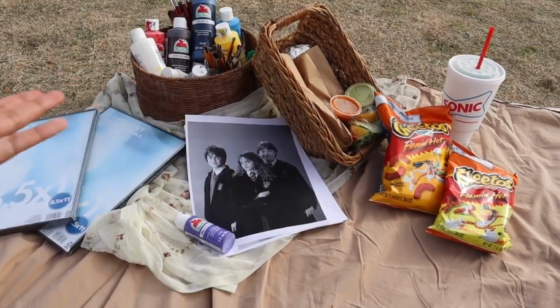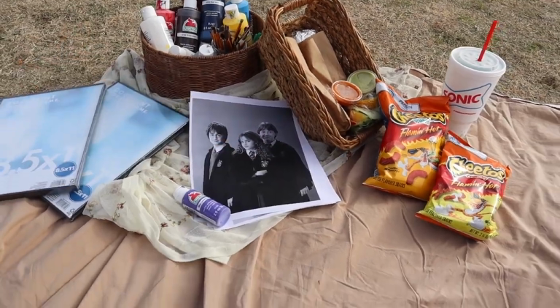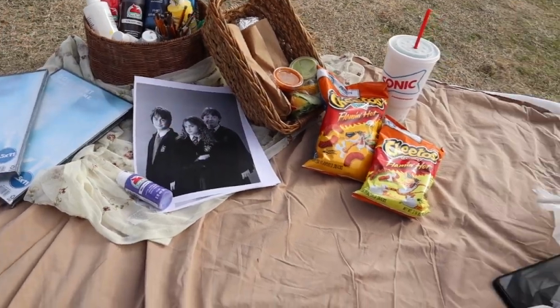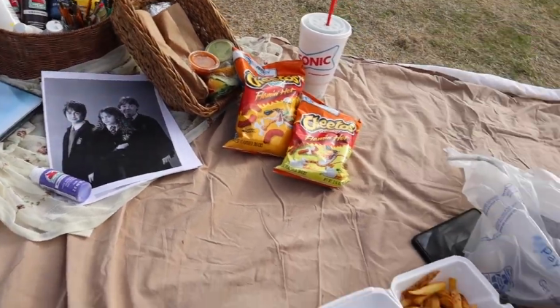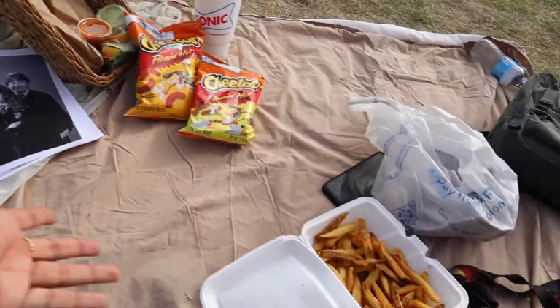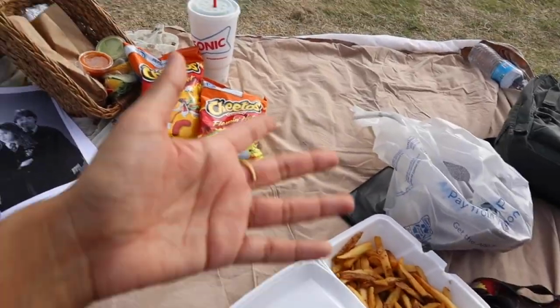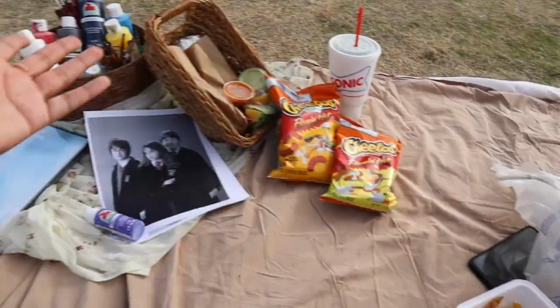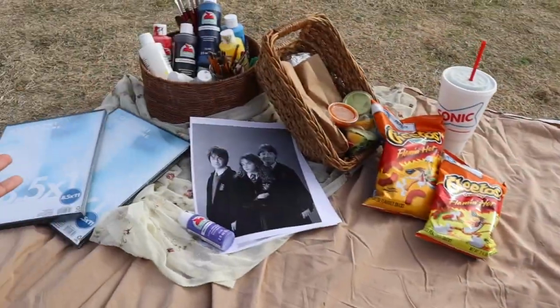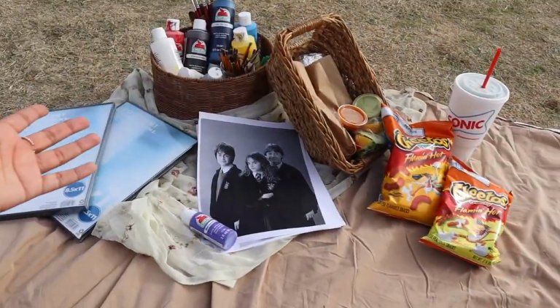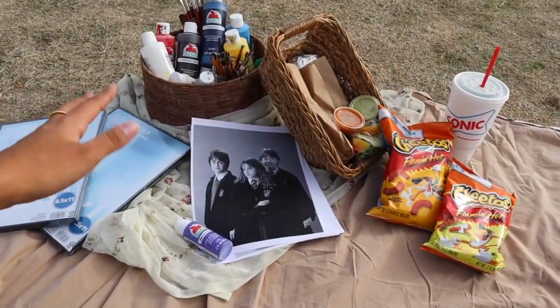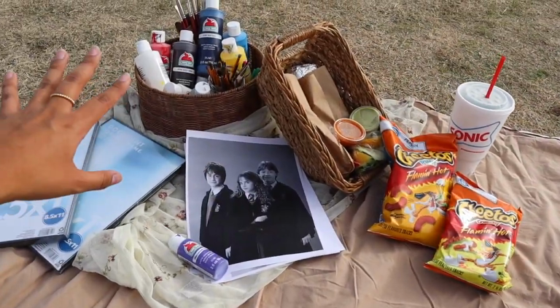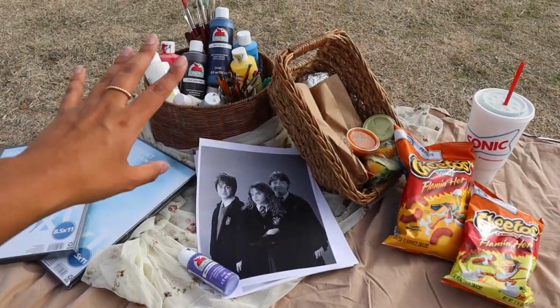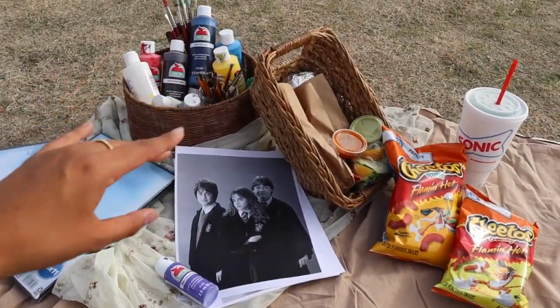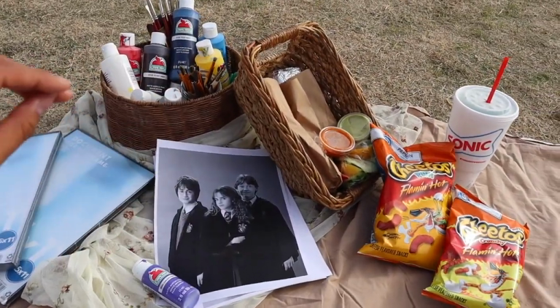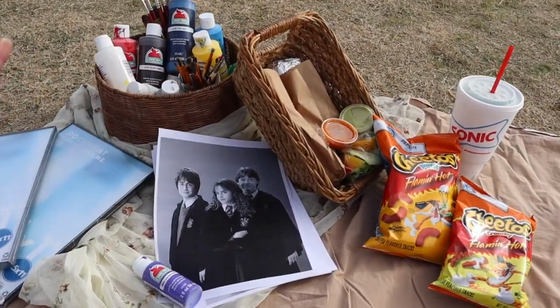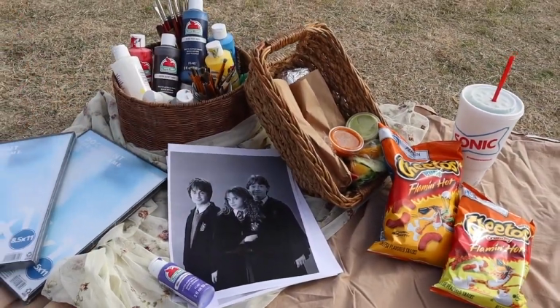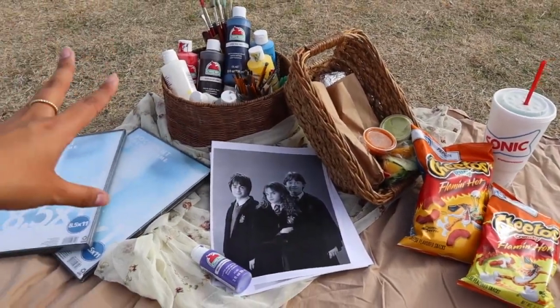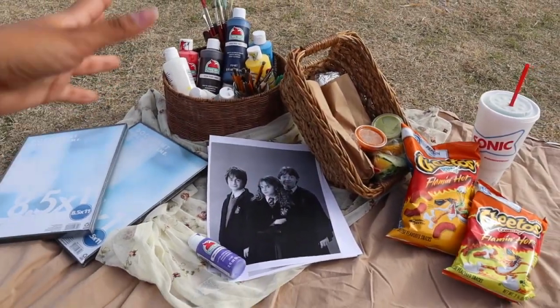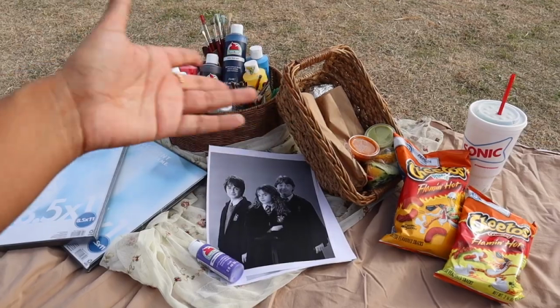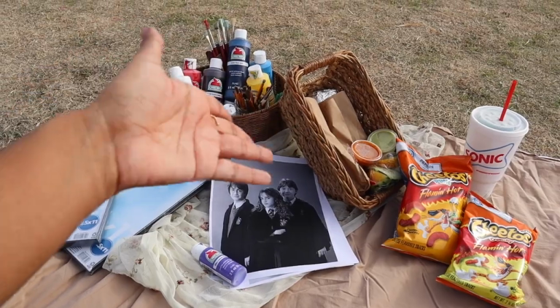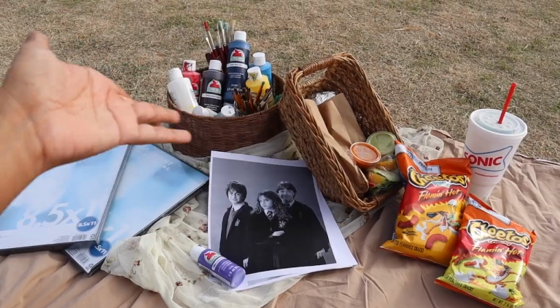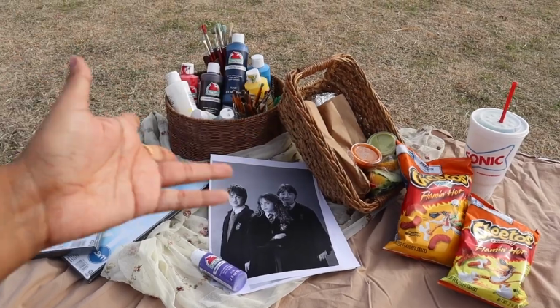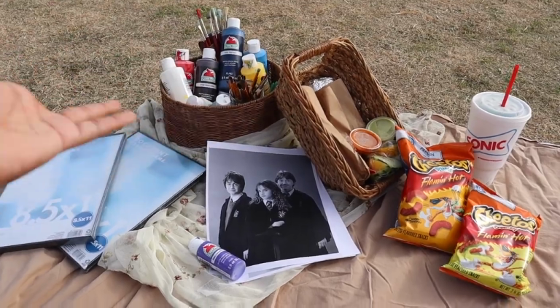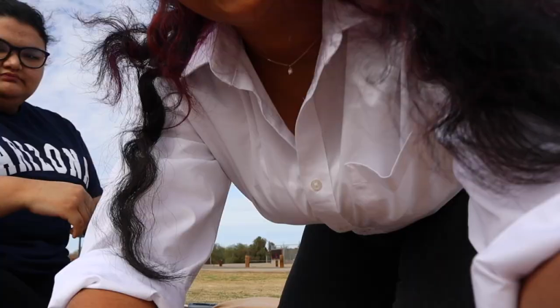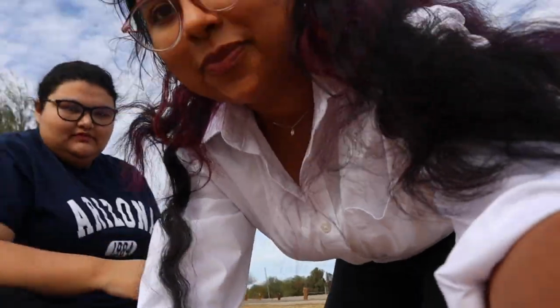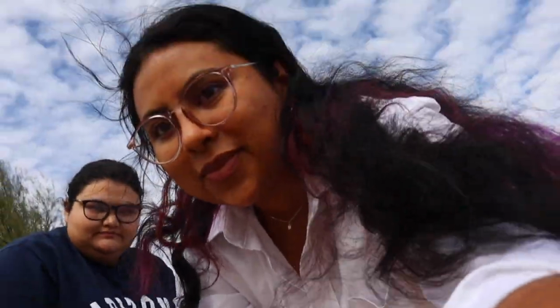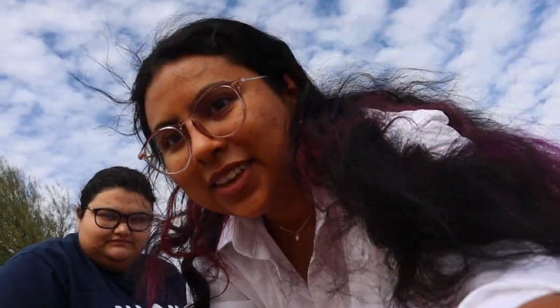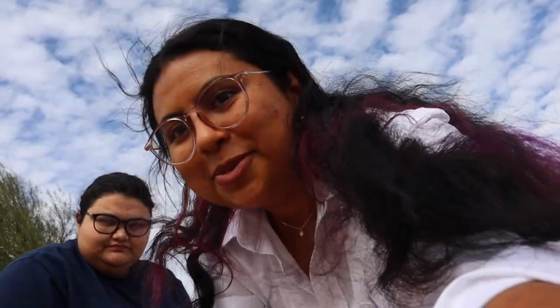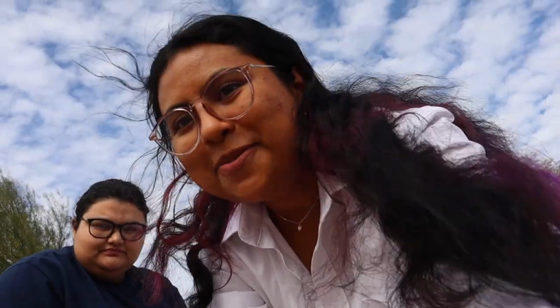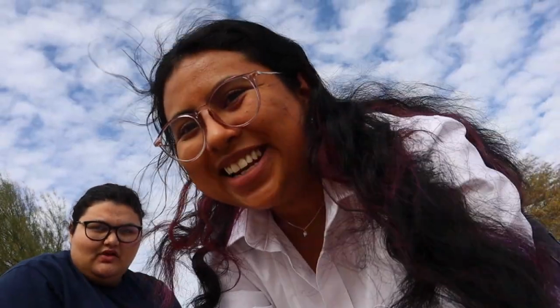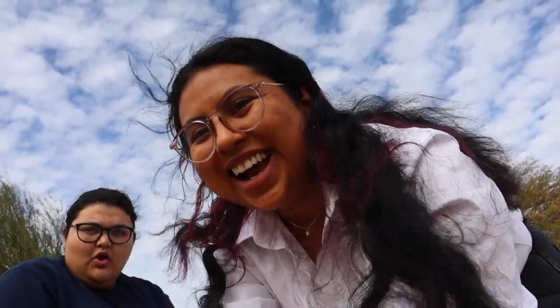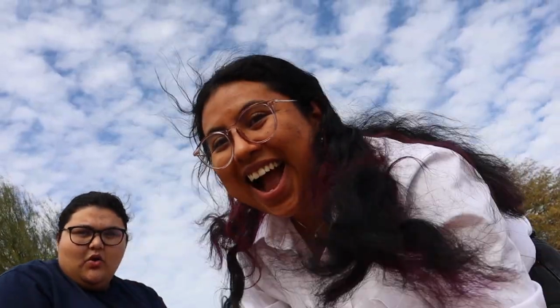Obviously it's not aesthetic — we're not trying to make it look cute — but I just wanted to set it up.